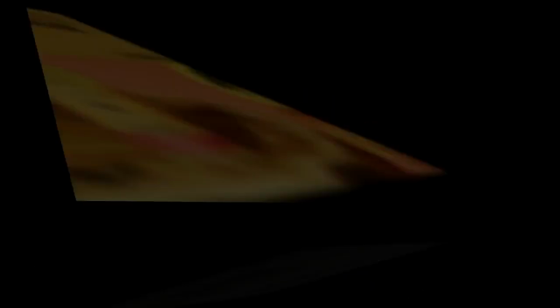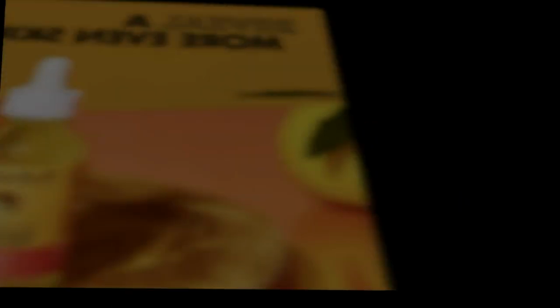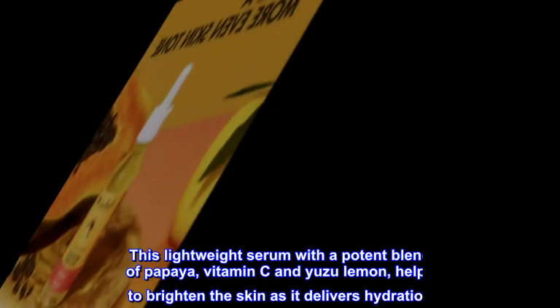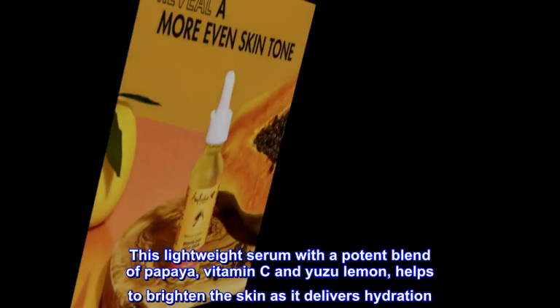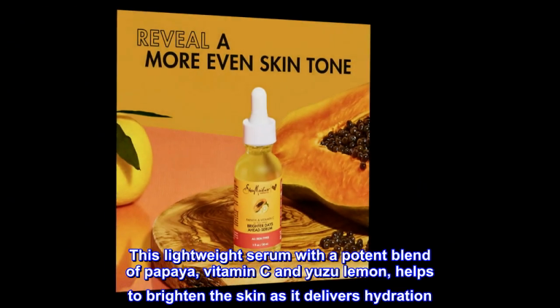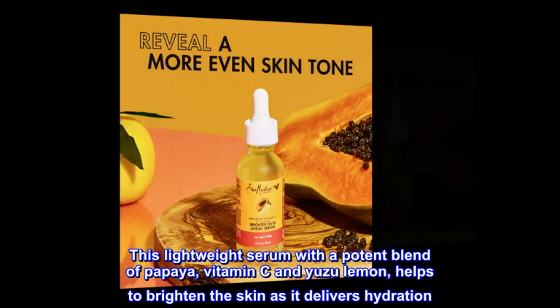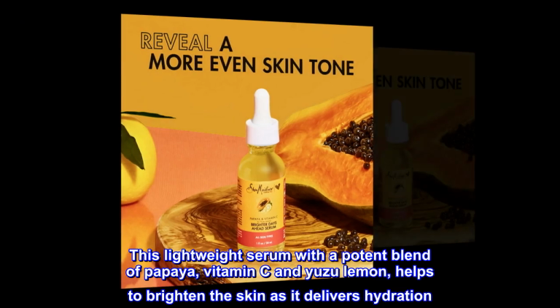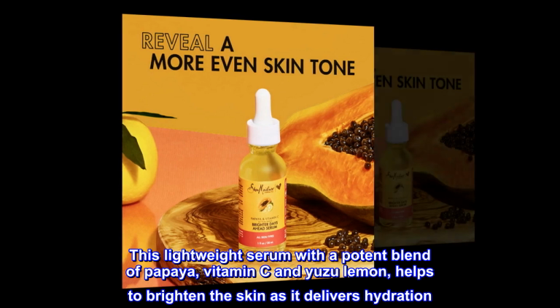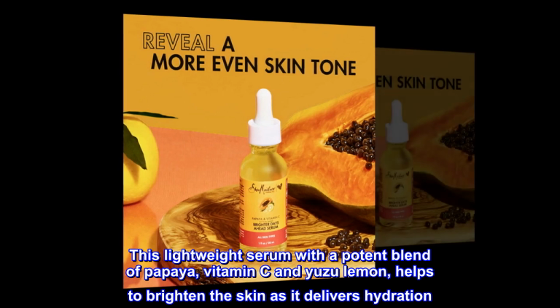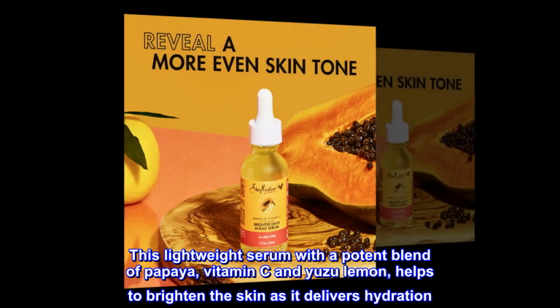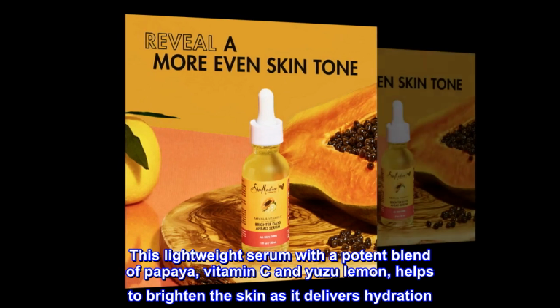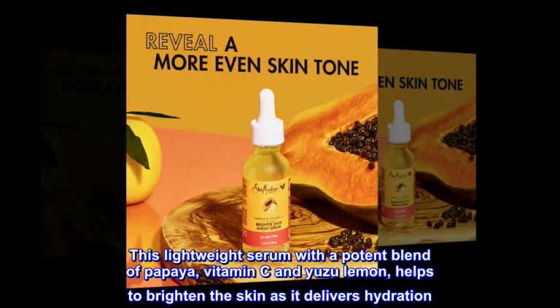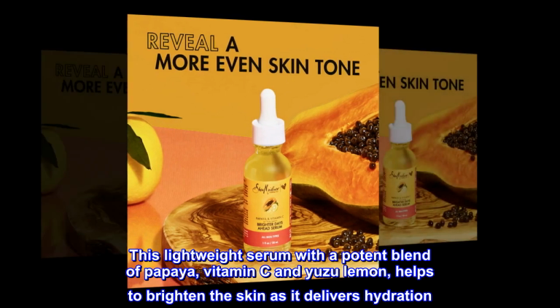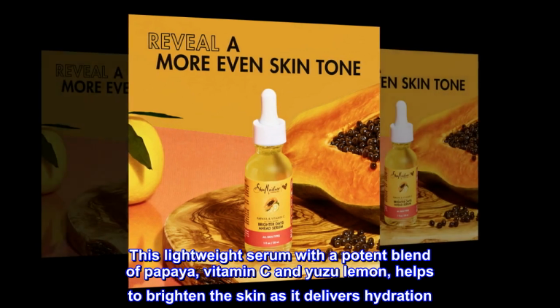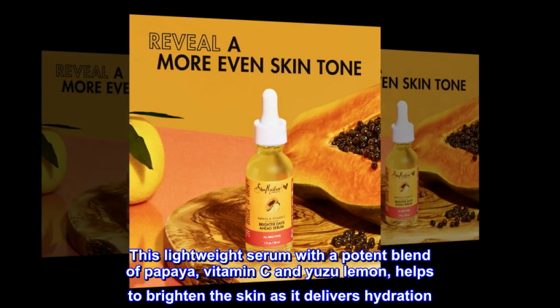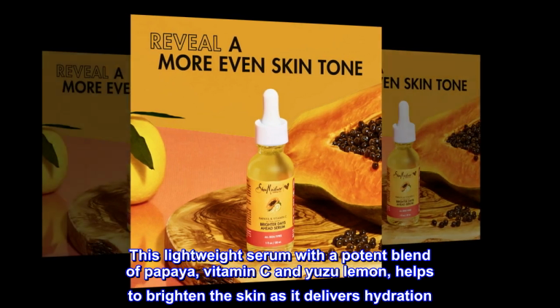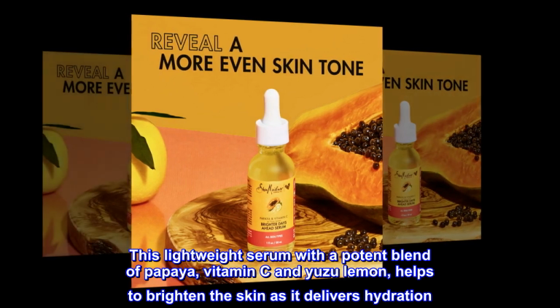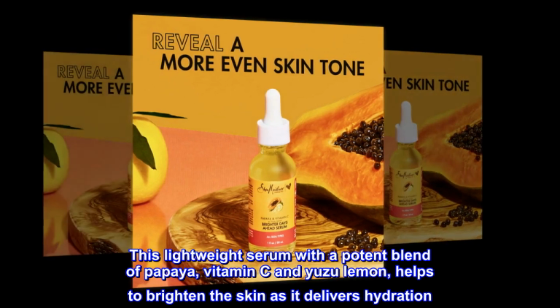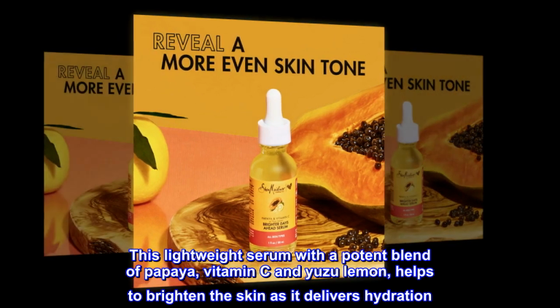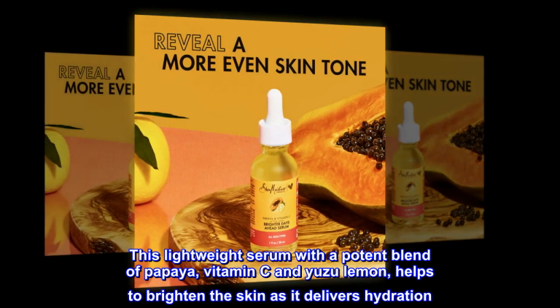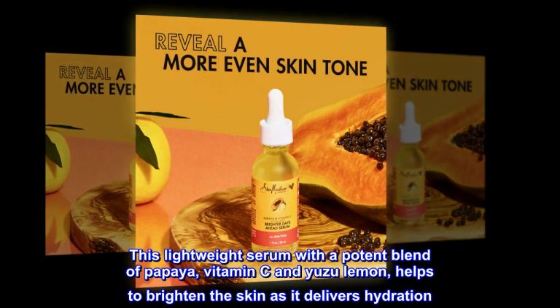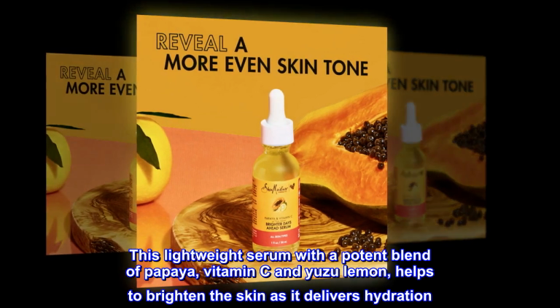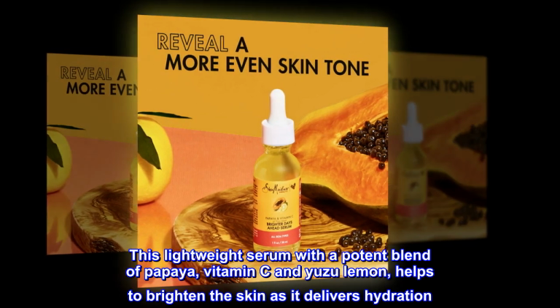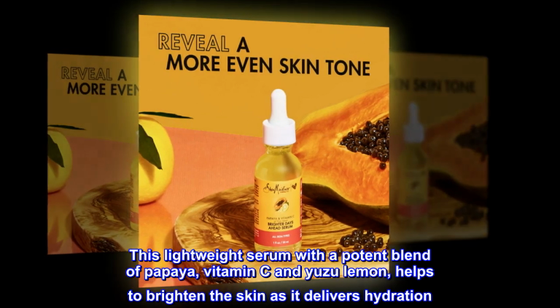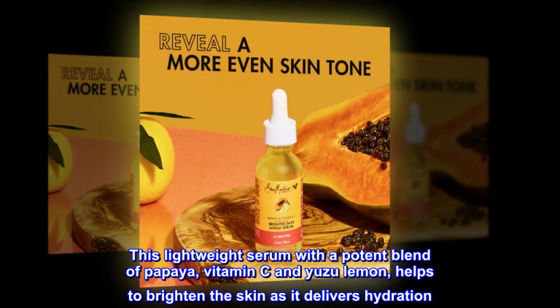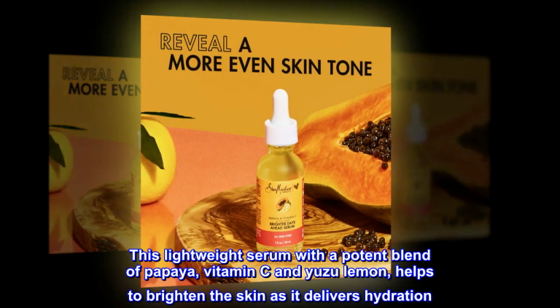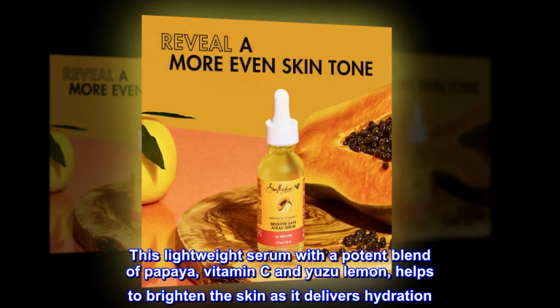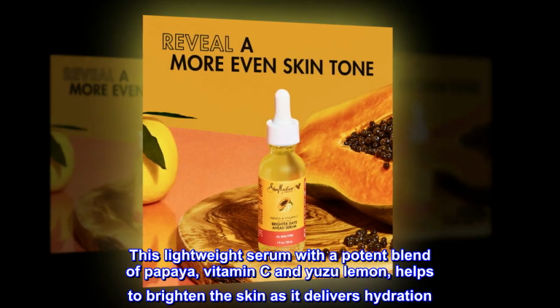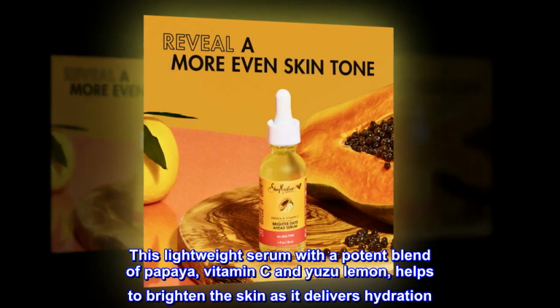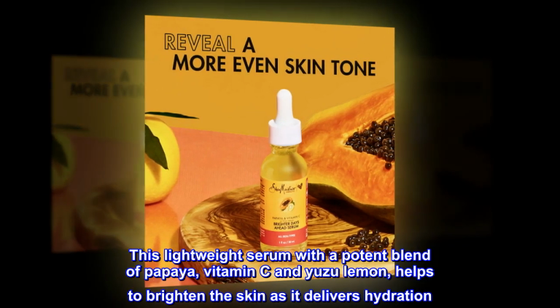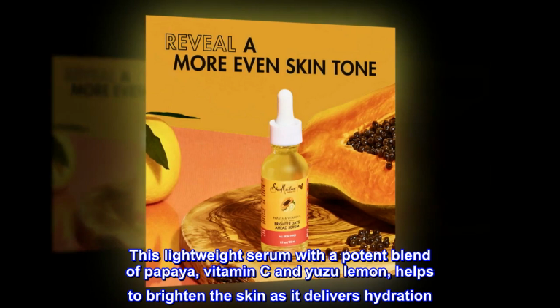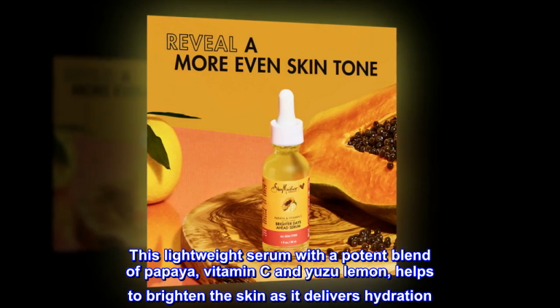This lightweight serum with a potent blend of papaya, vitamin C, and yuzu lemon helps to brighten the skin as it delivers hydration.